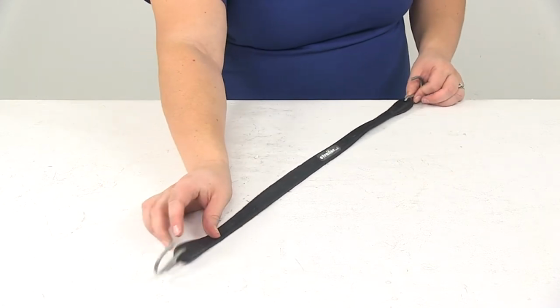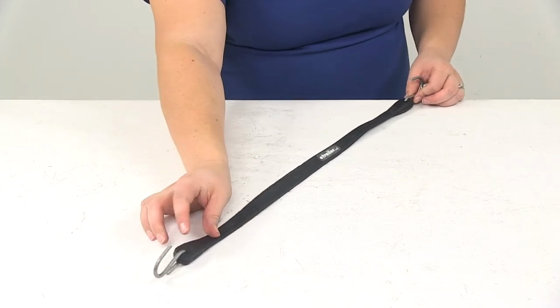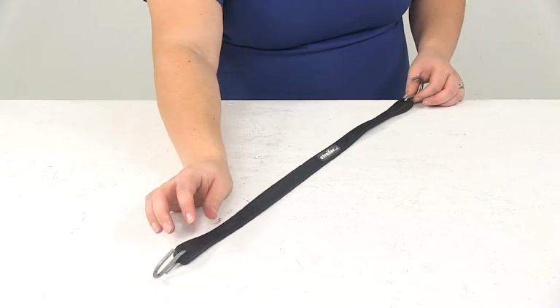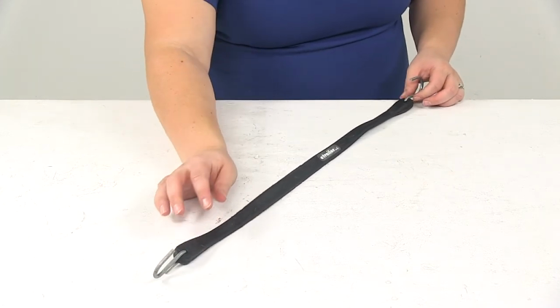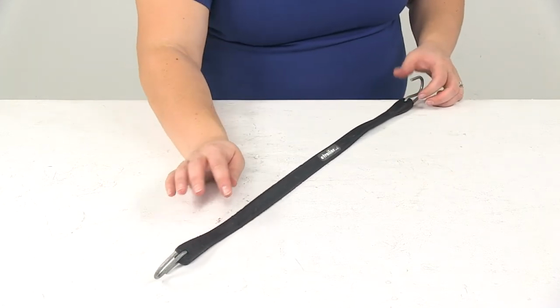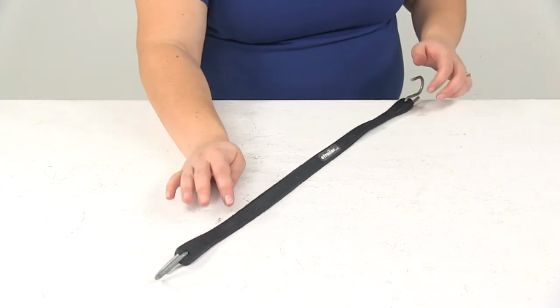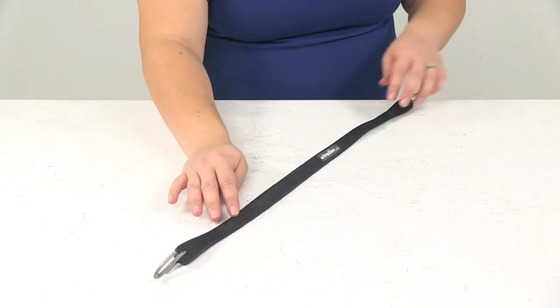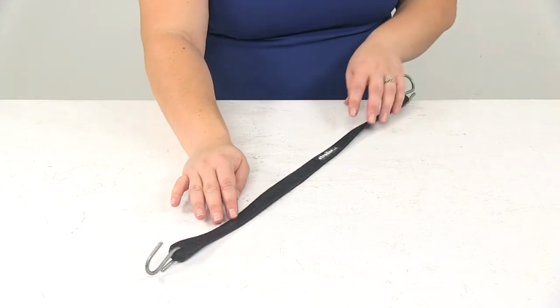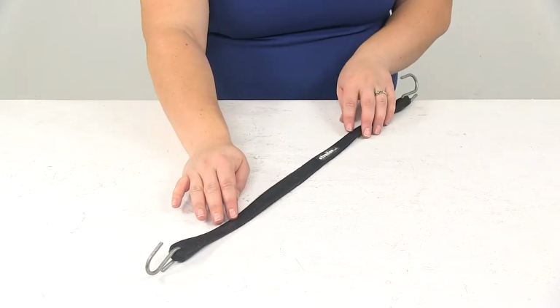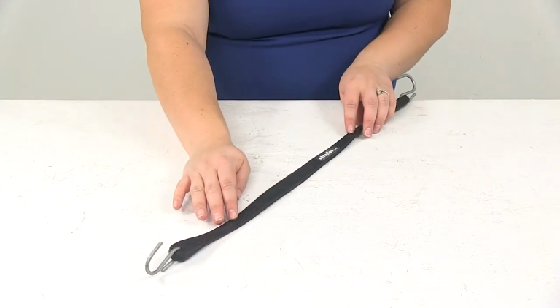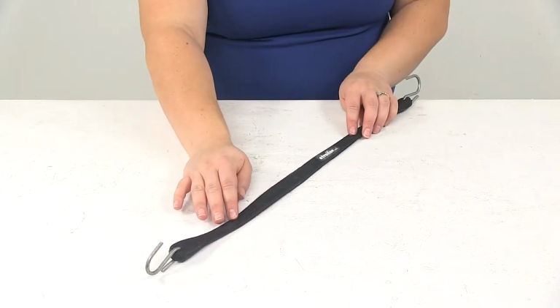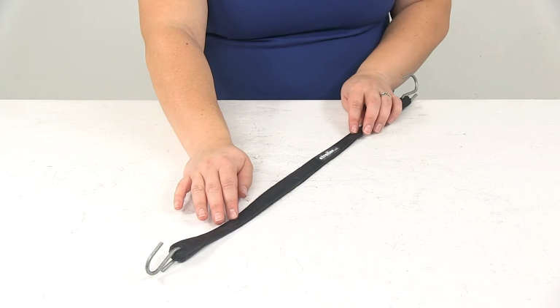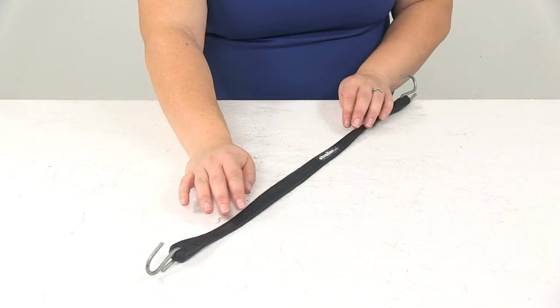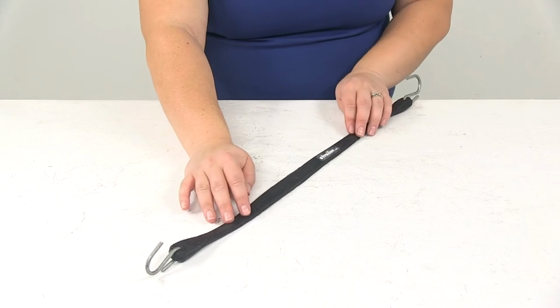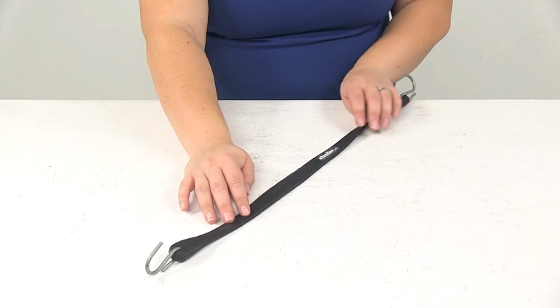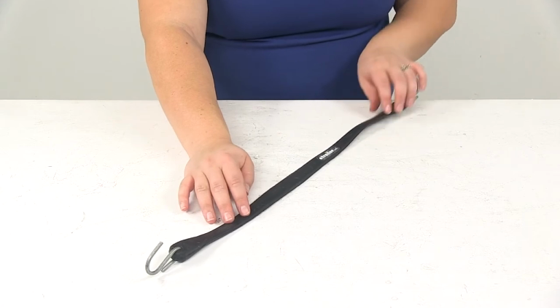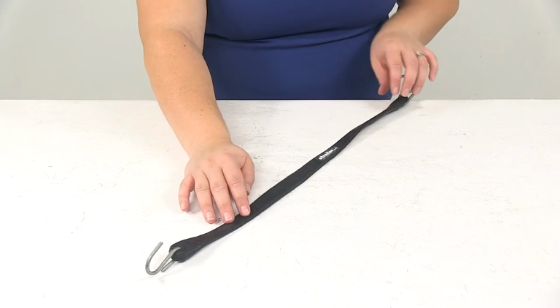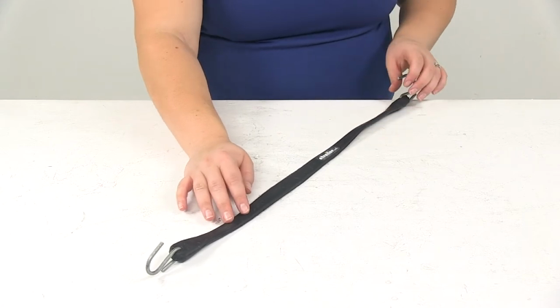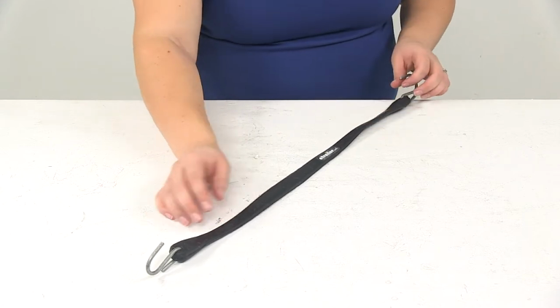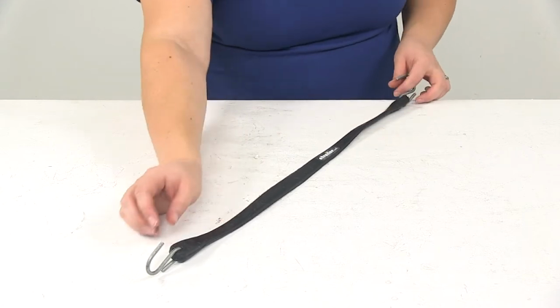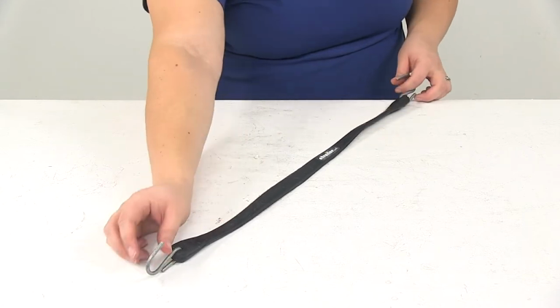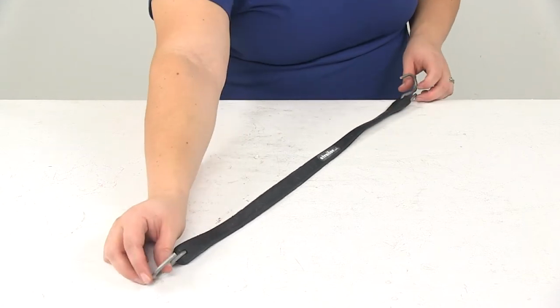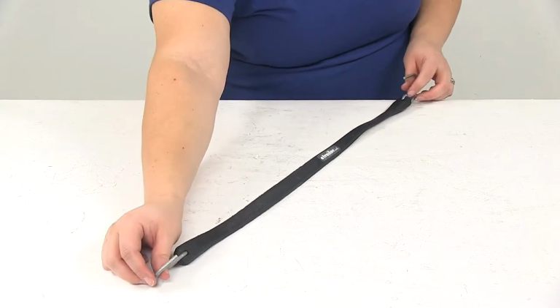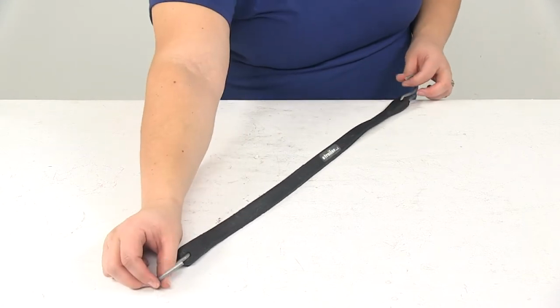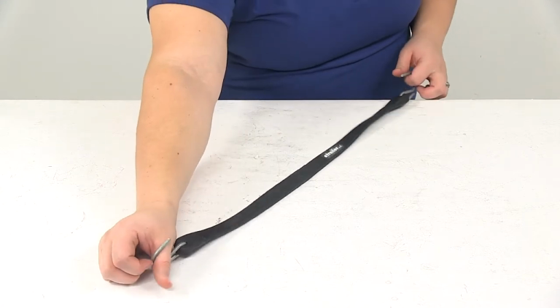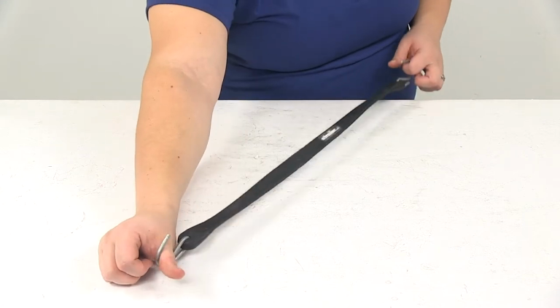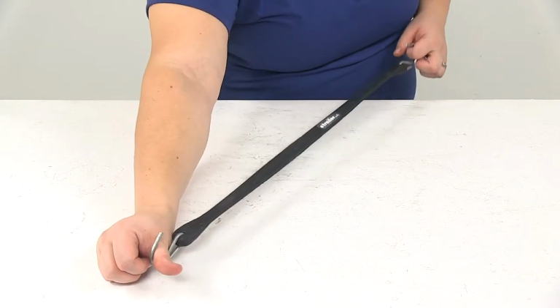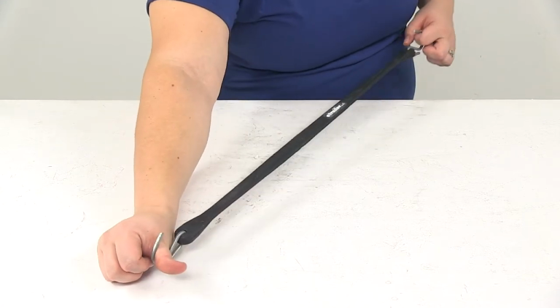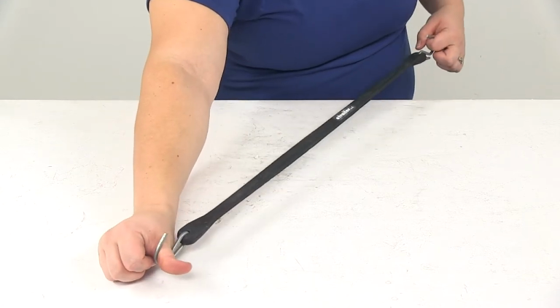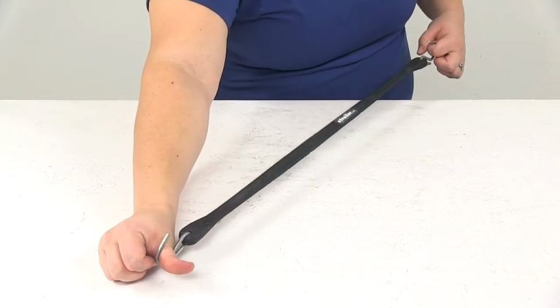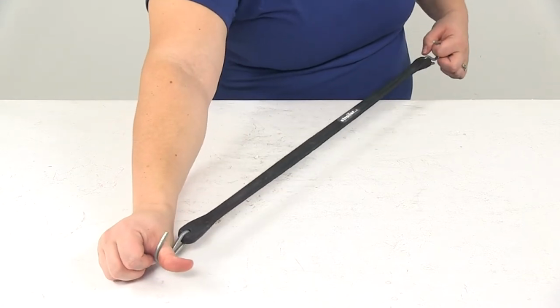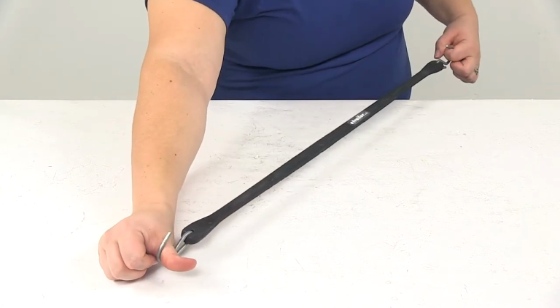You just want to make sure that wherever you connect it is going to be a strong connection point that will hold.